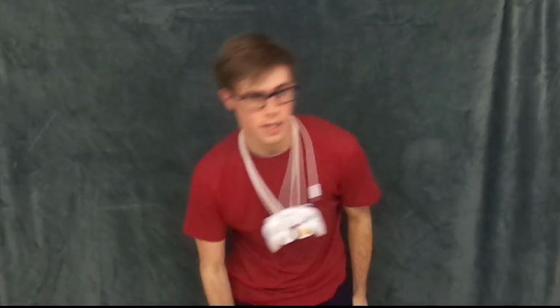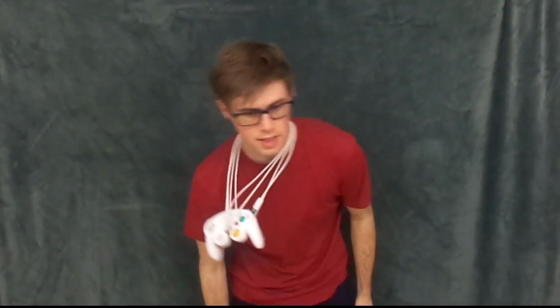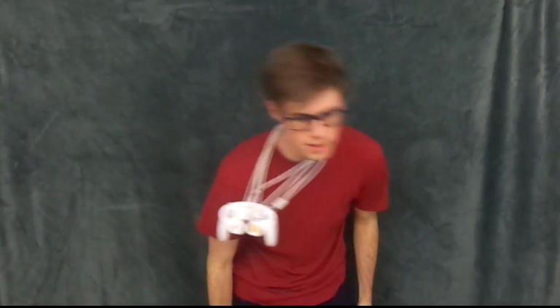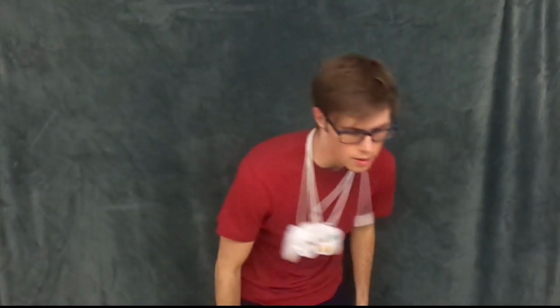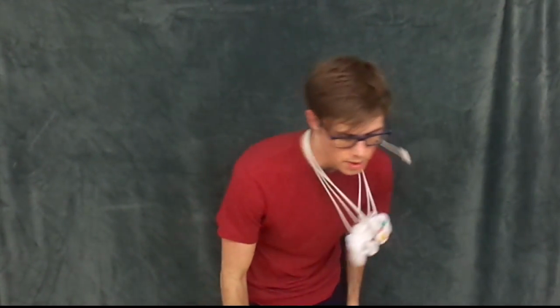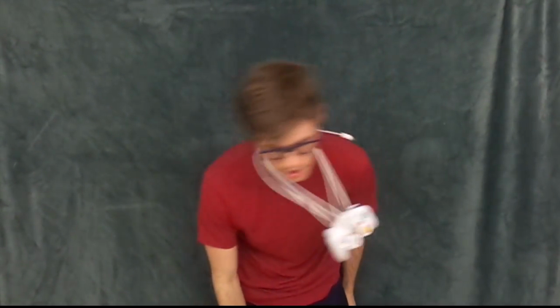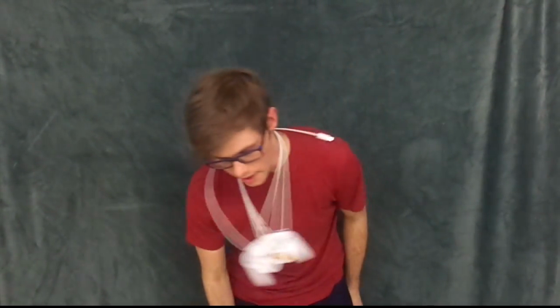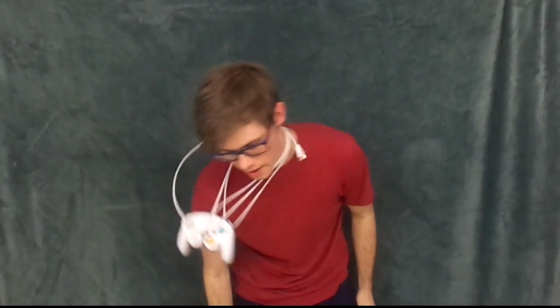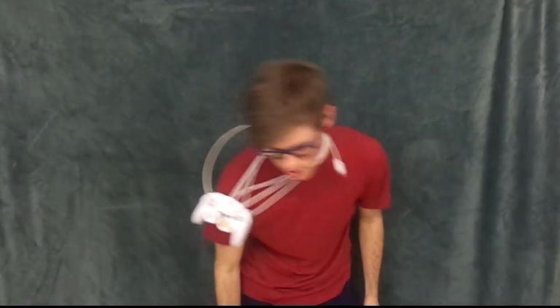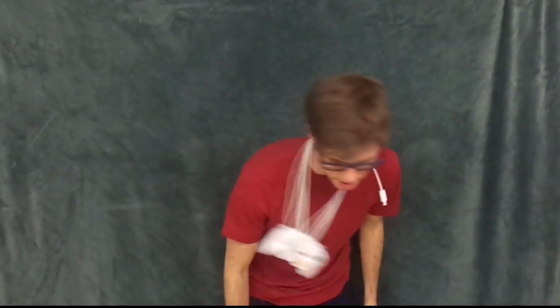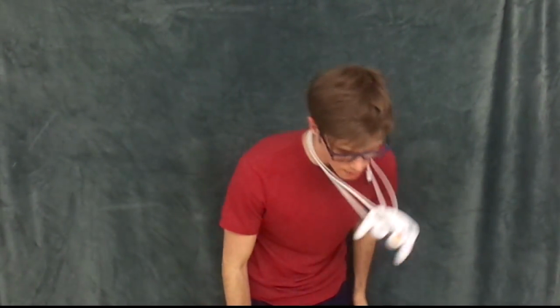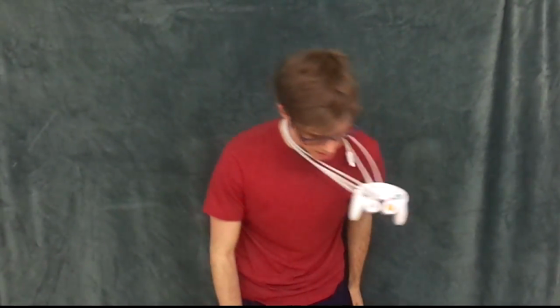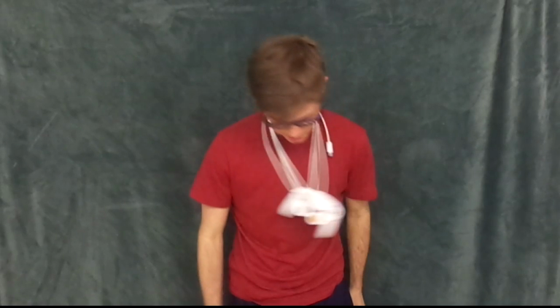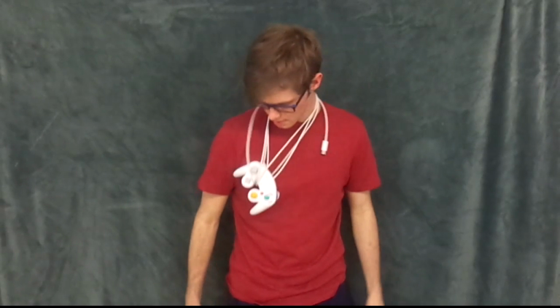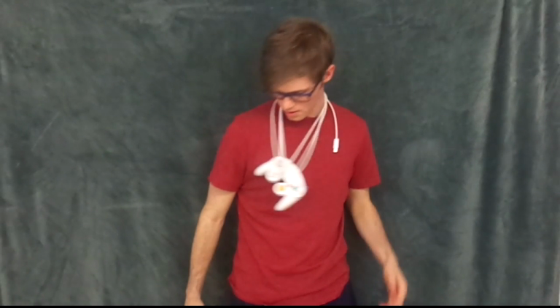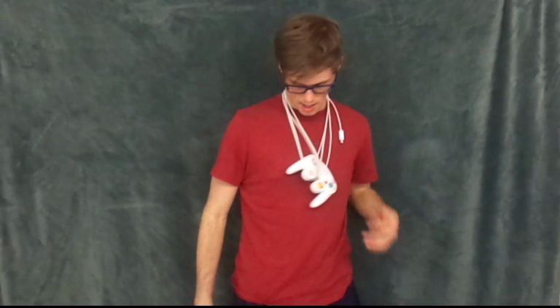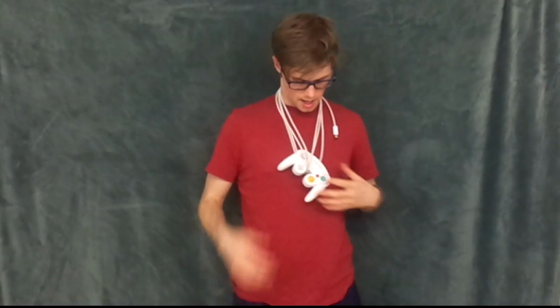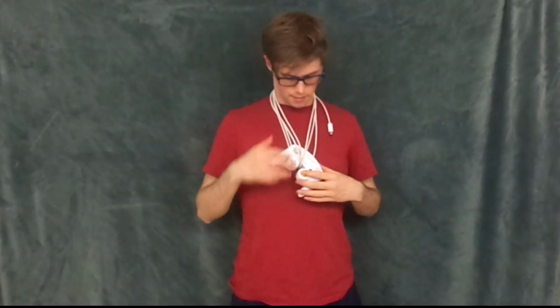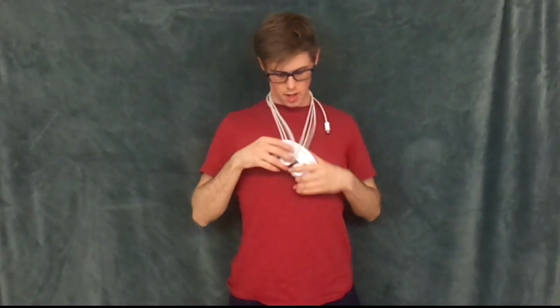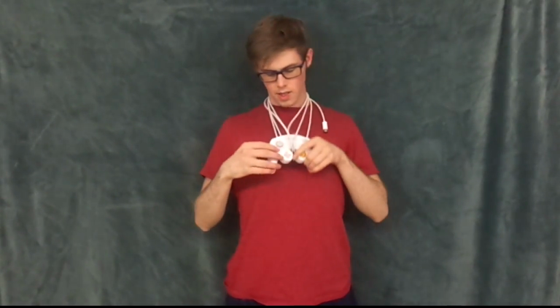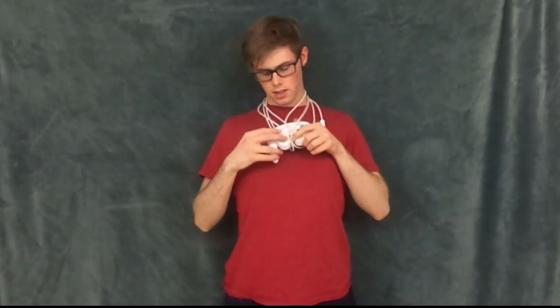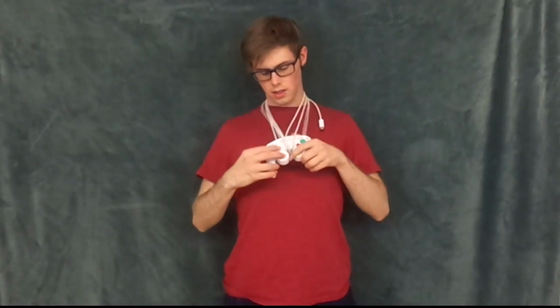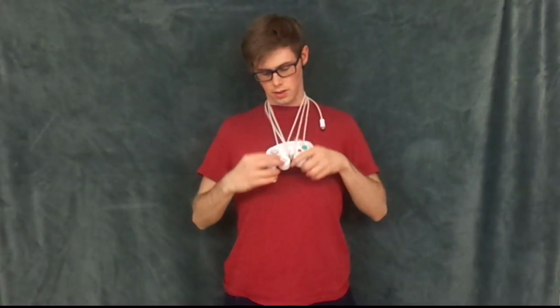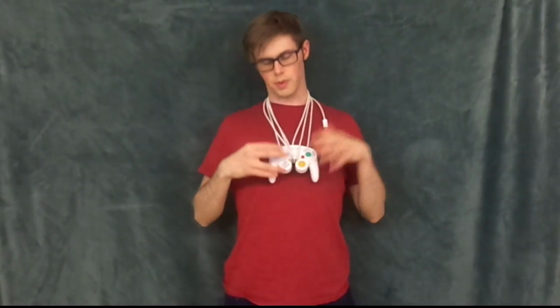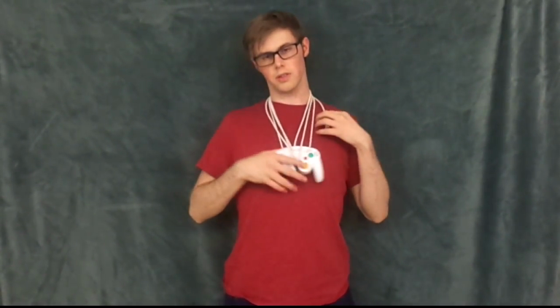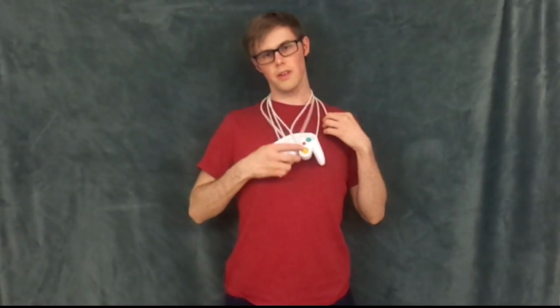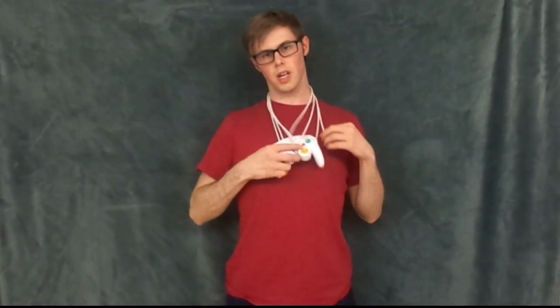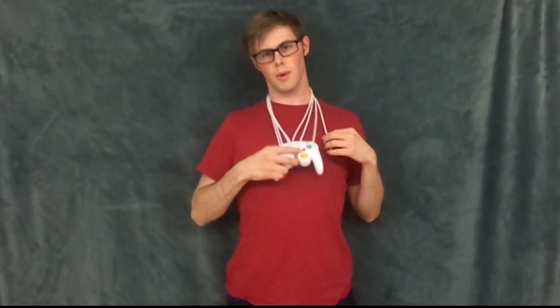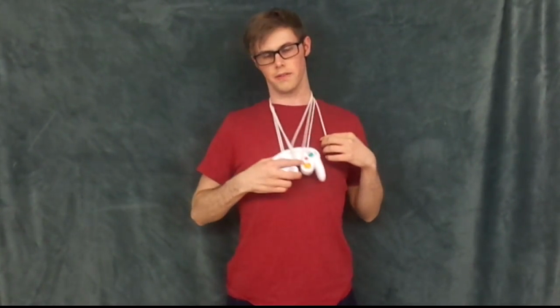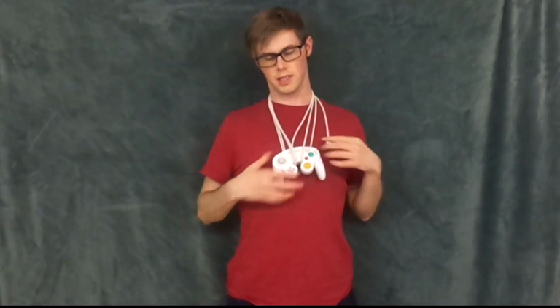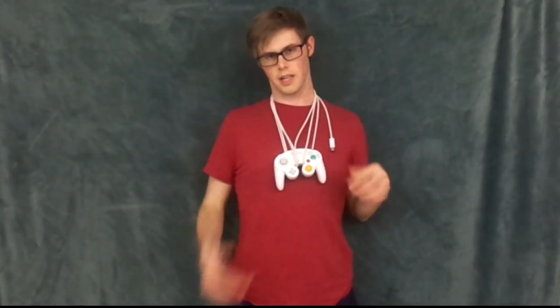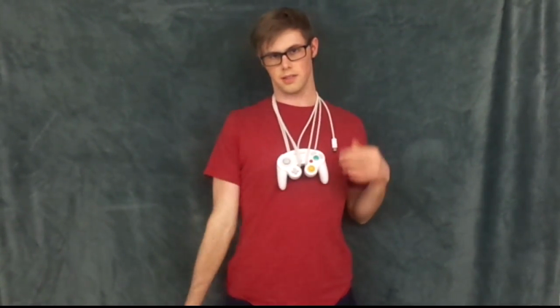It stays on really tight. I can shake it around like this, and it maybe gets a little loose, but it'll never come off just that easy.